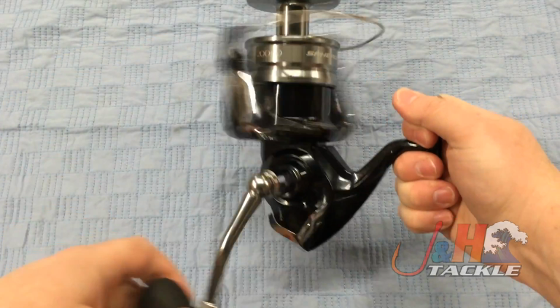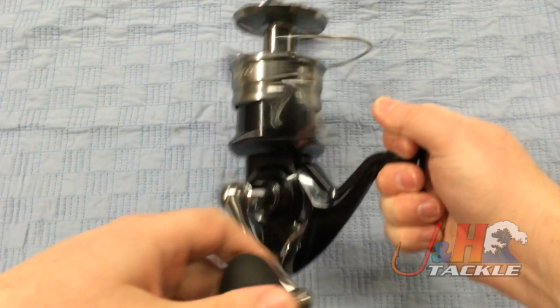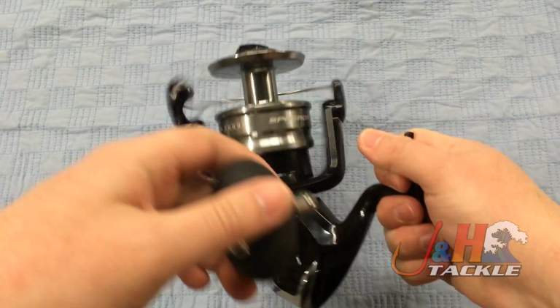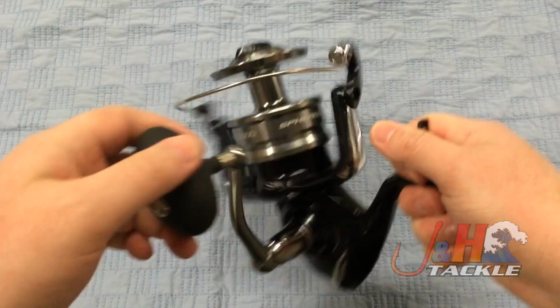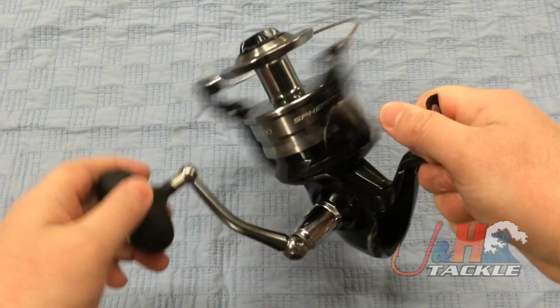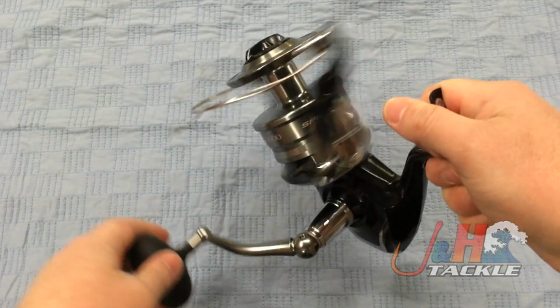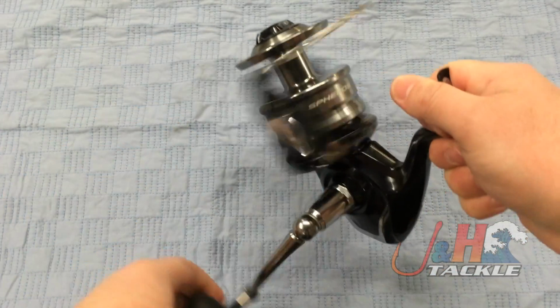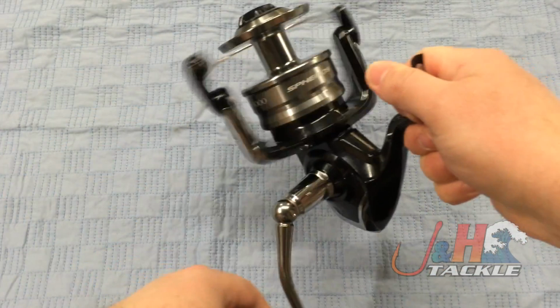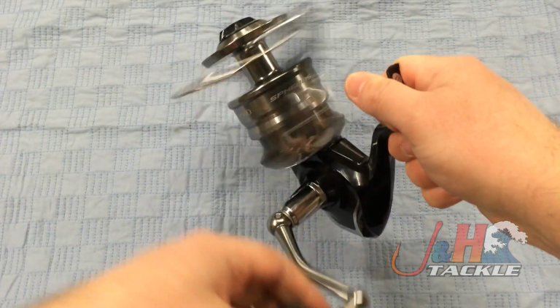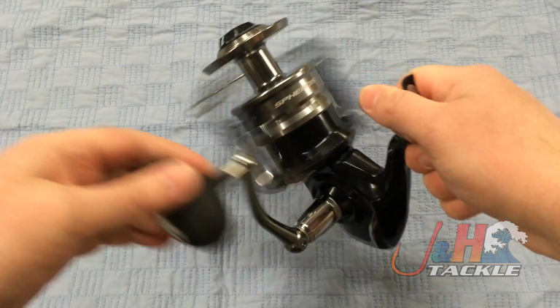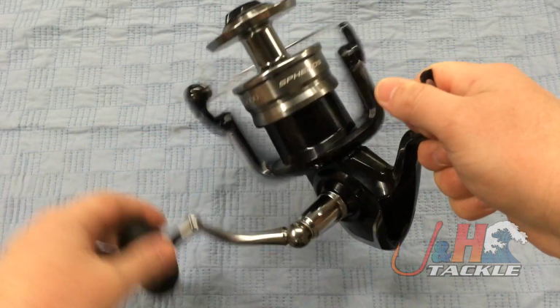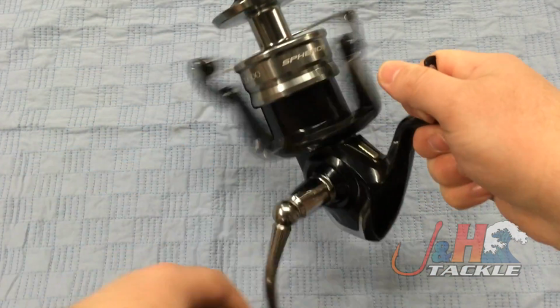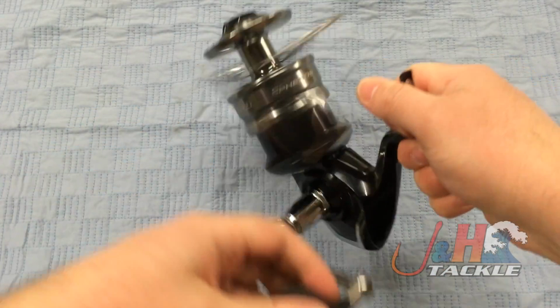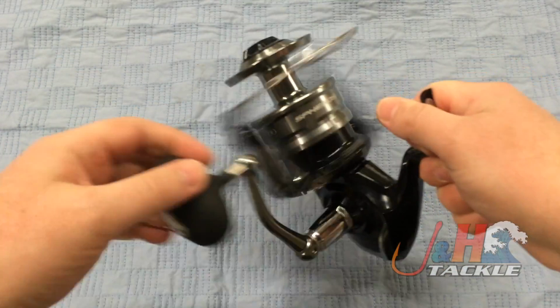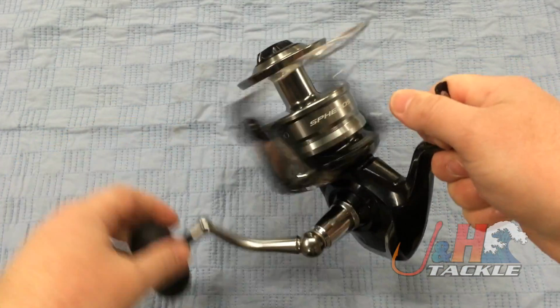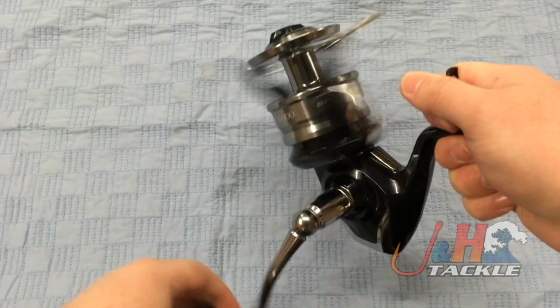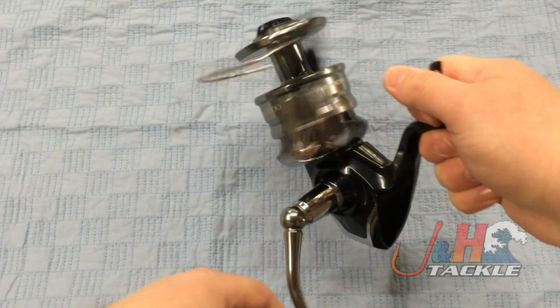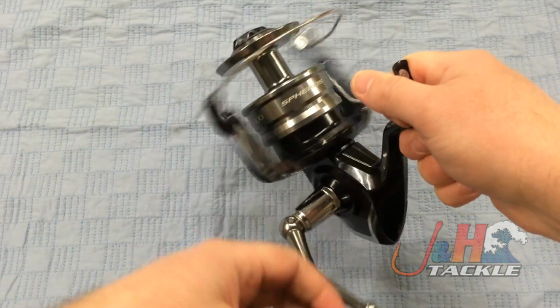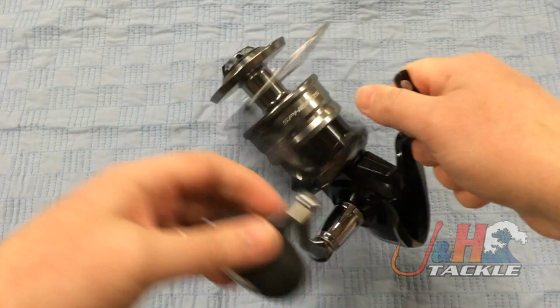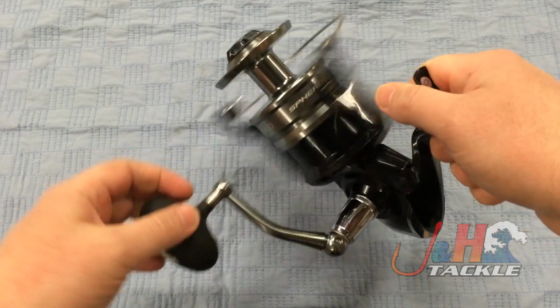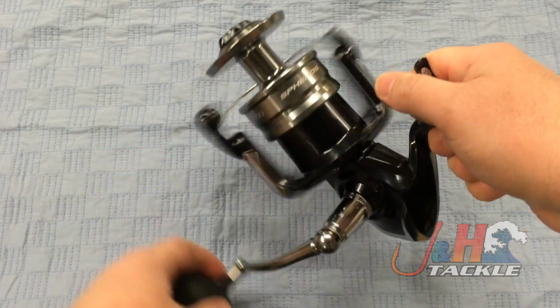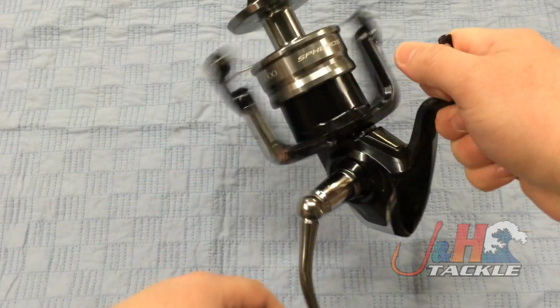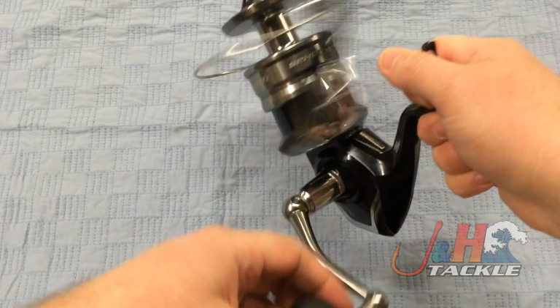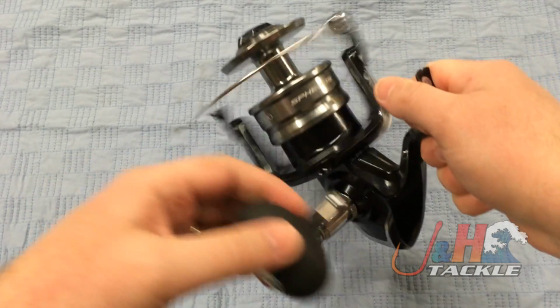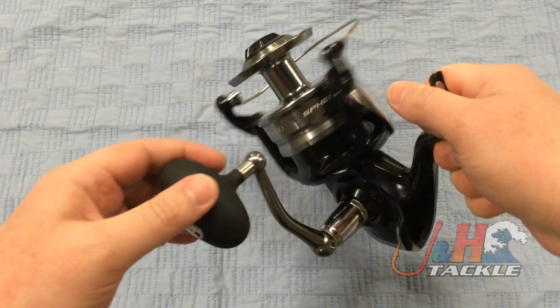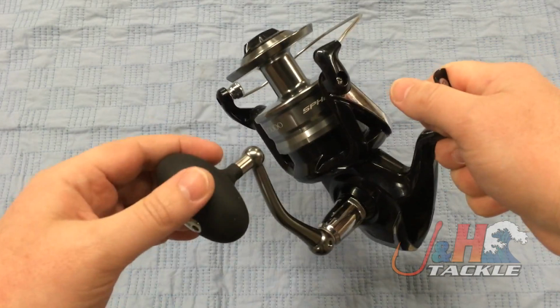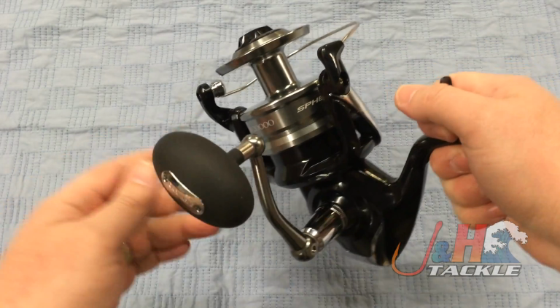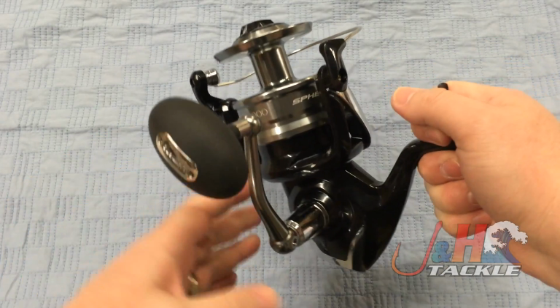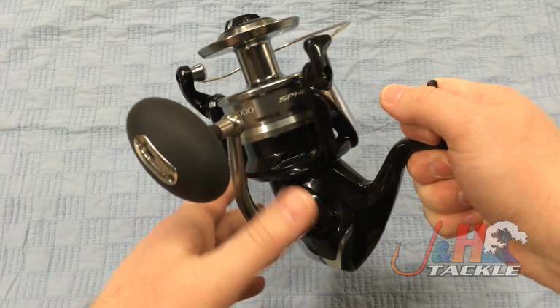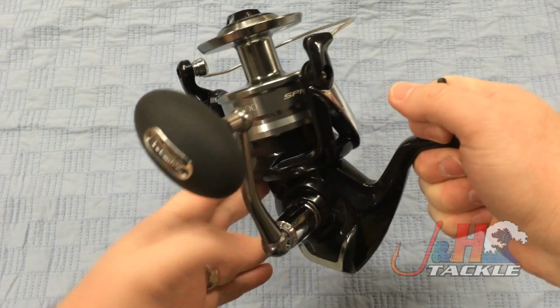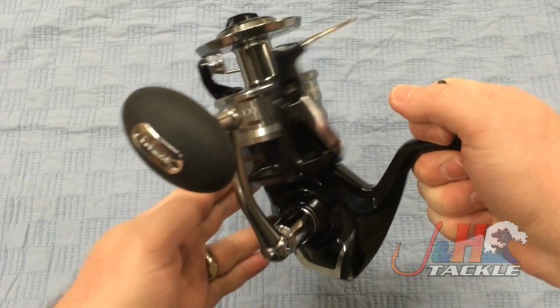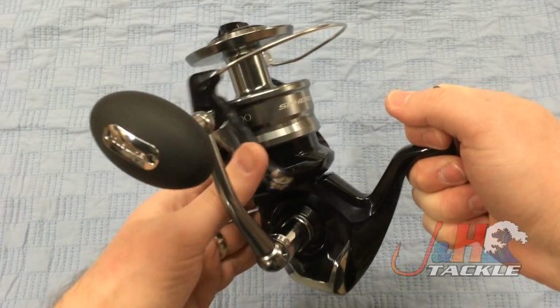A lot of times when reels come out, people ask me: should I get the old model on a closeout deal or should I go with the new model? When it comes to this reel, definitely go with the new one.